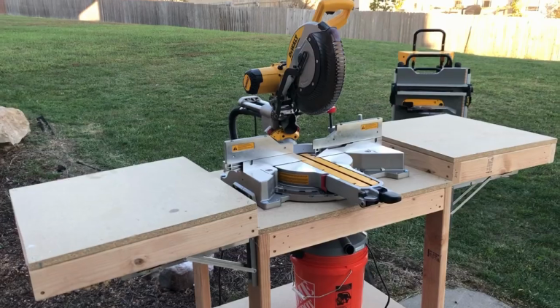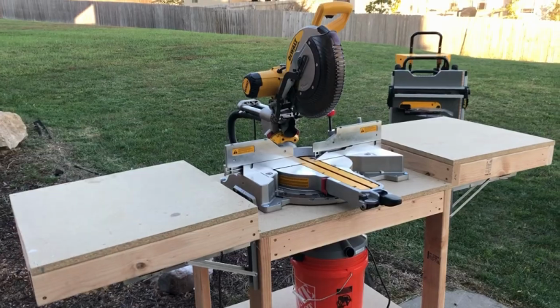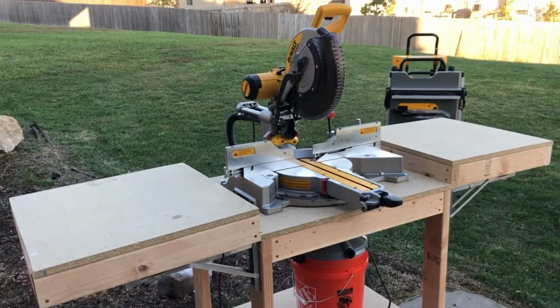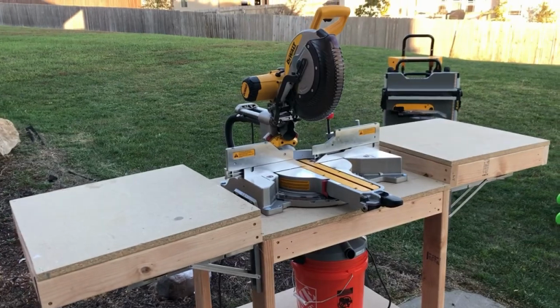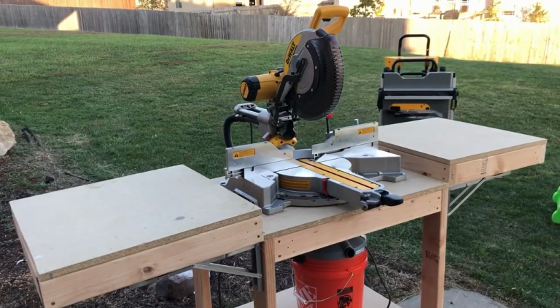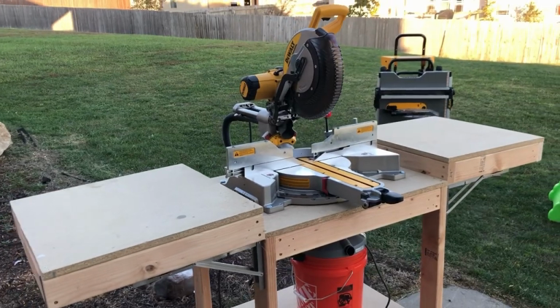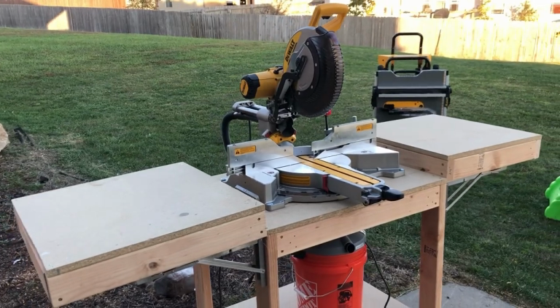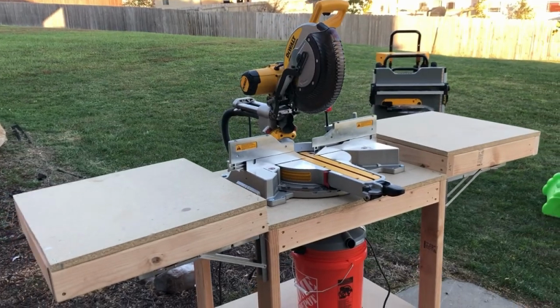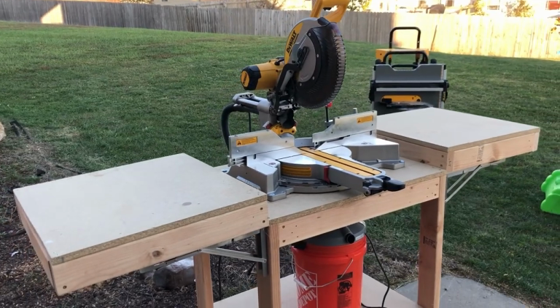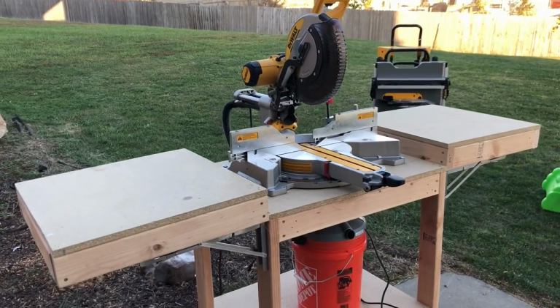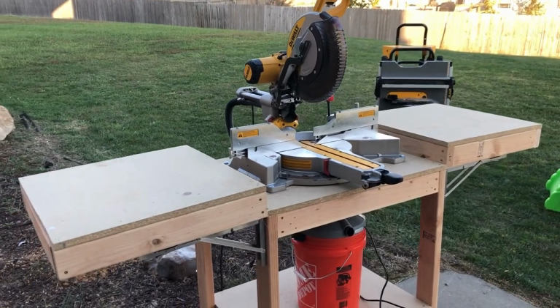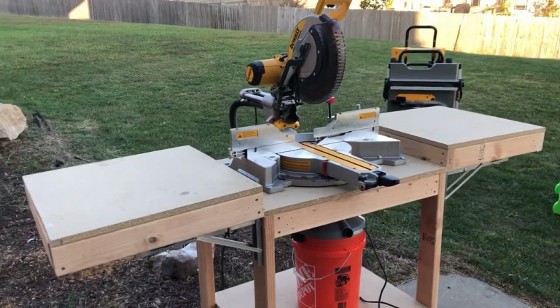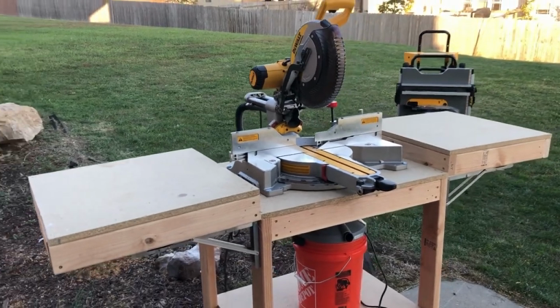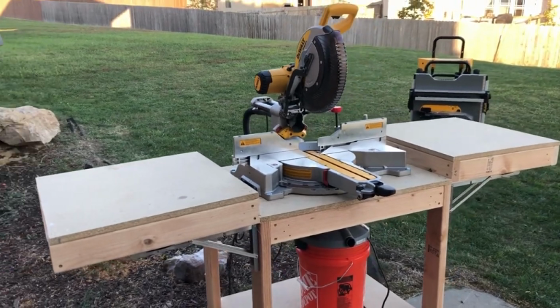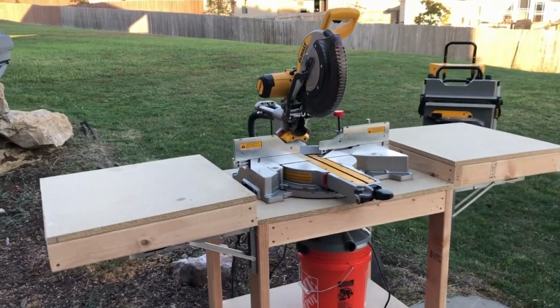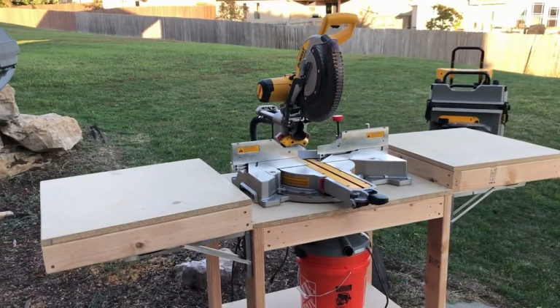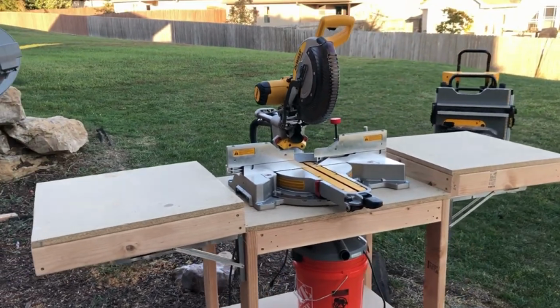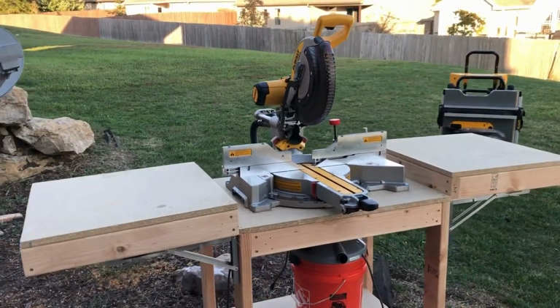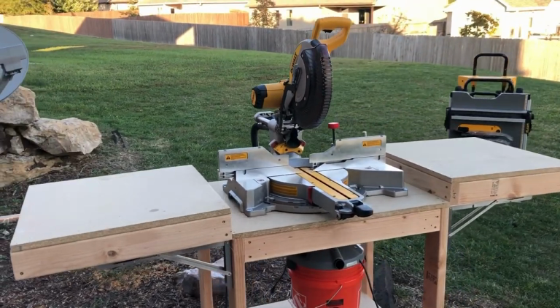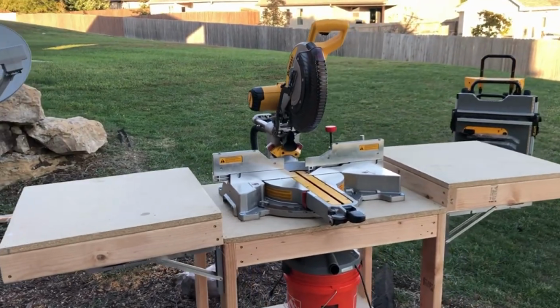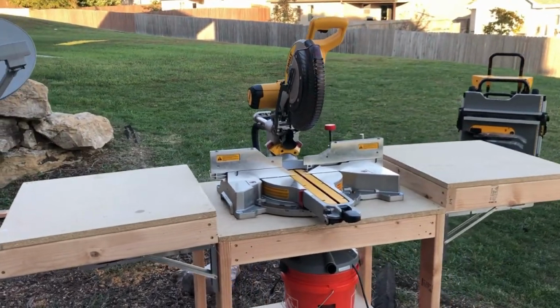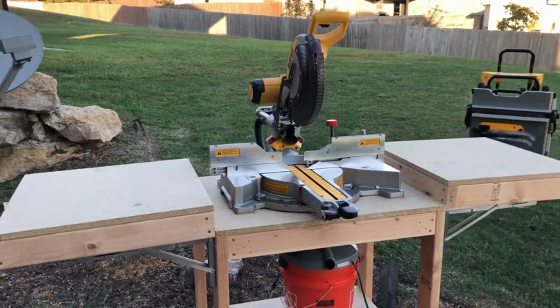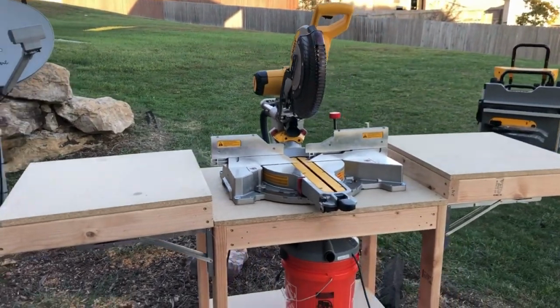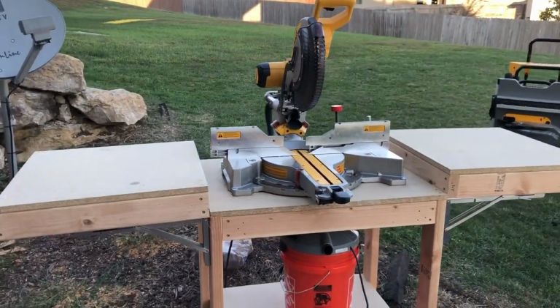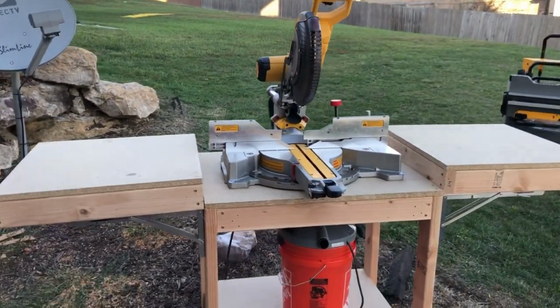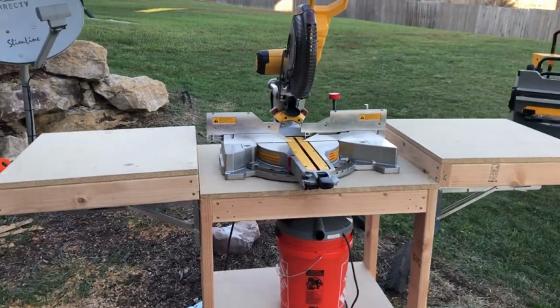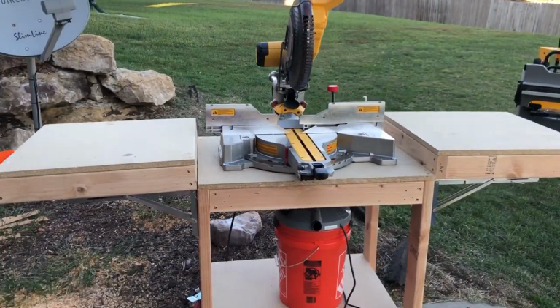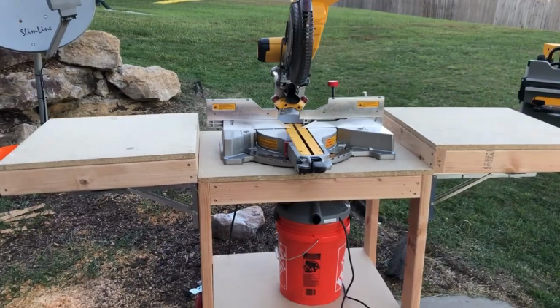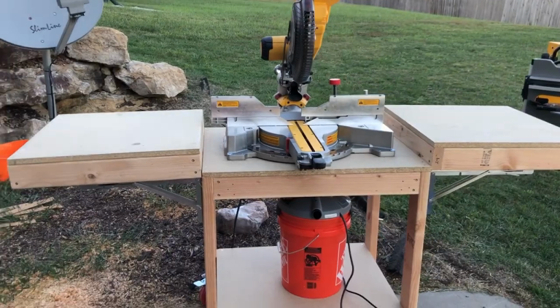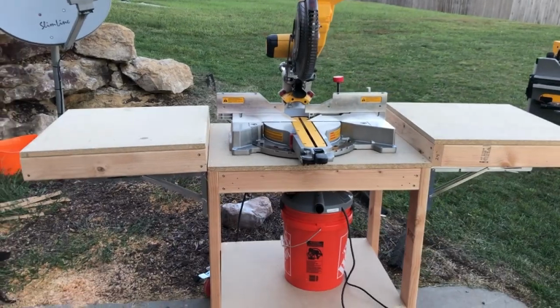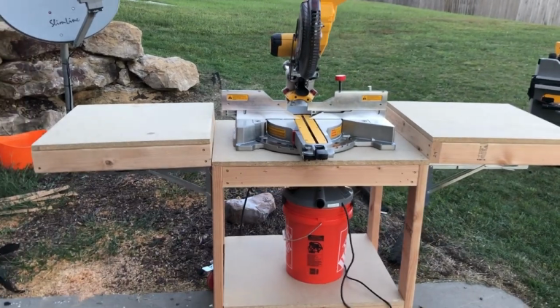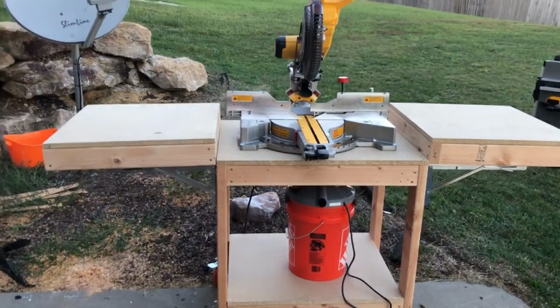Hi guys, I'm Eric. Welcome to my channel with Eric. Today we're going to be making this miter saw stand.